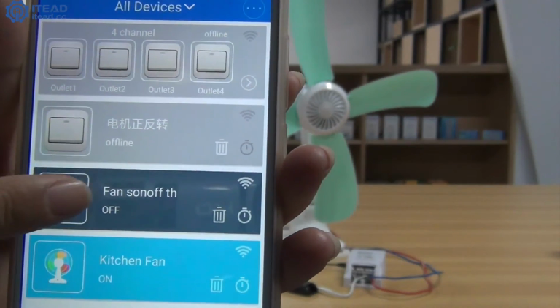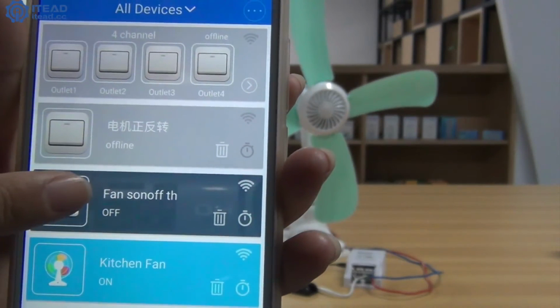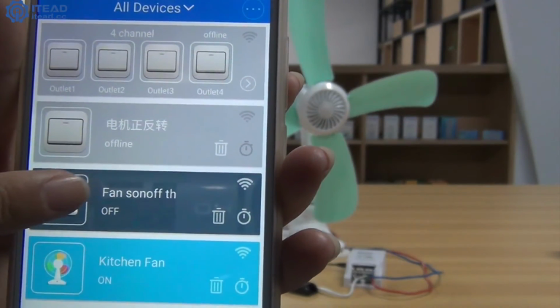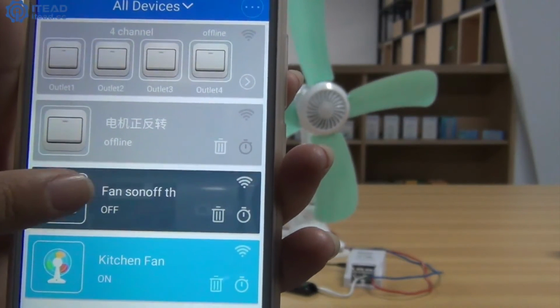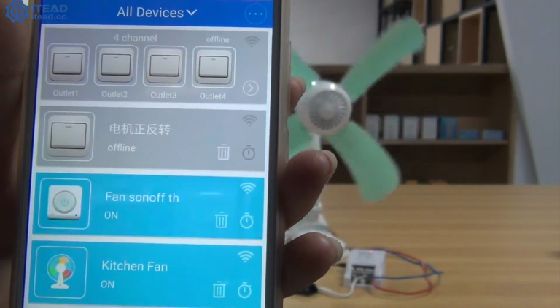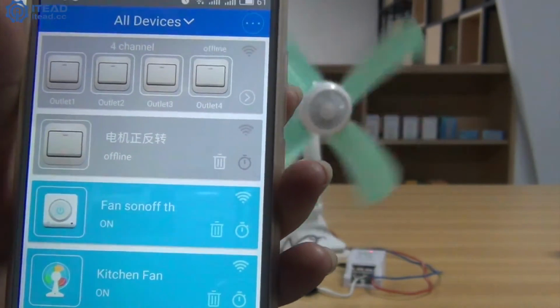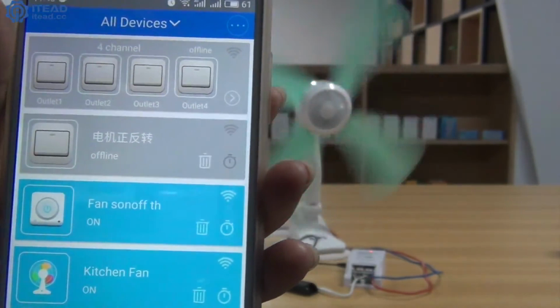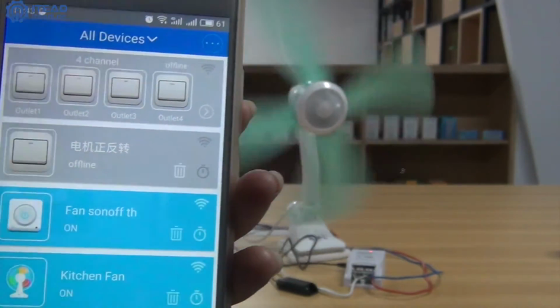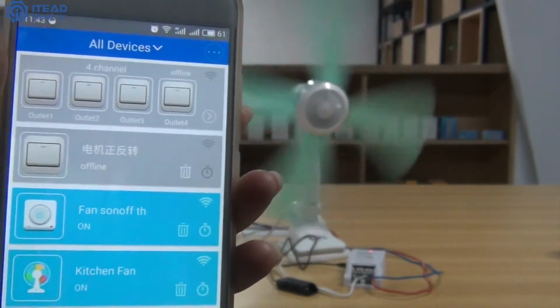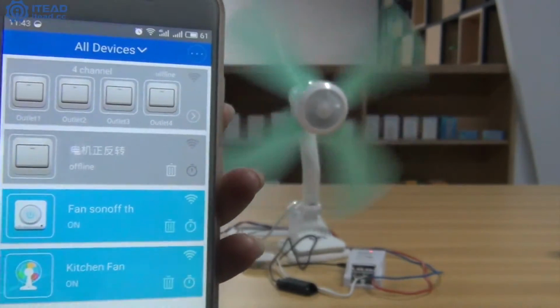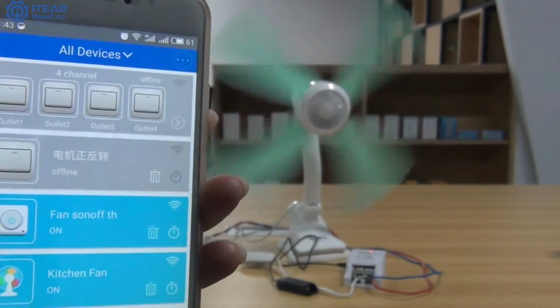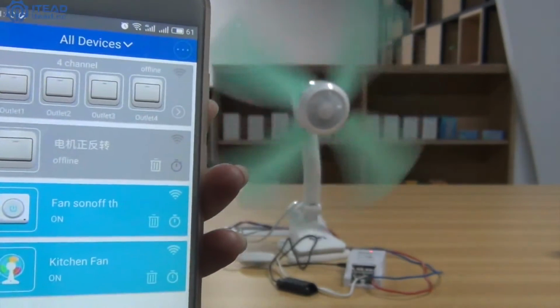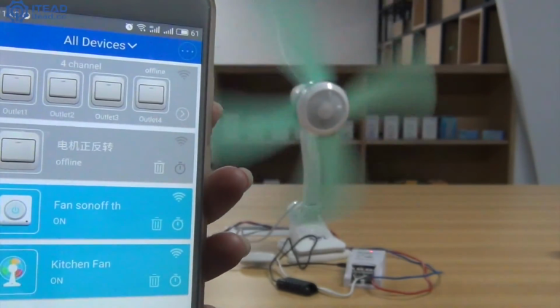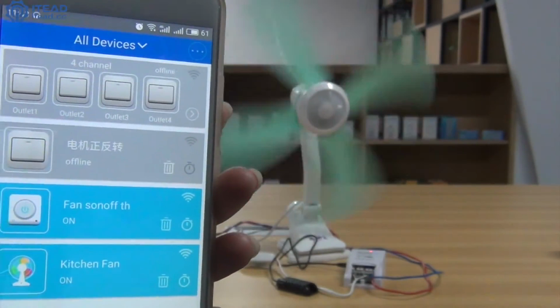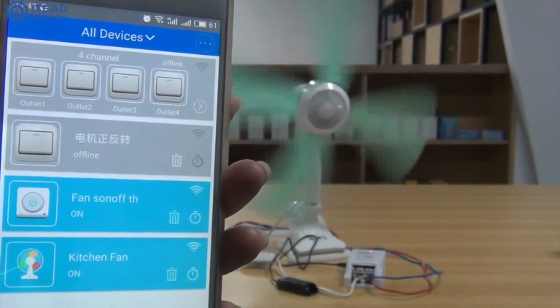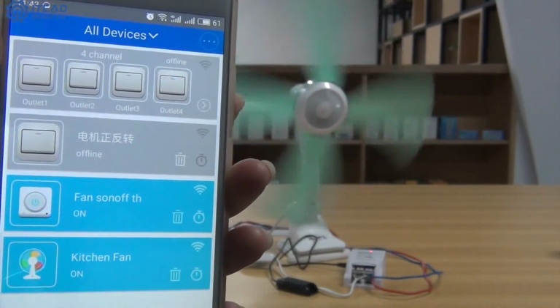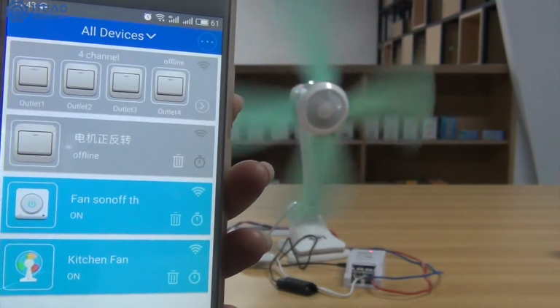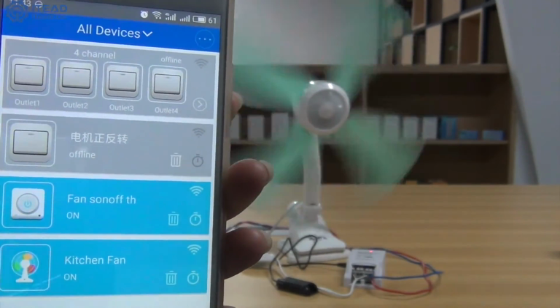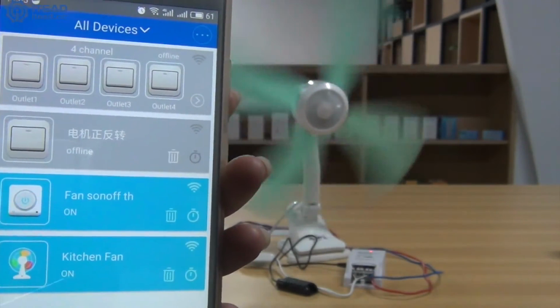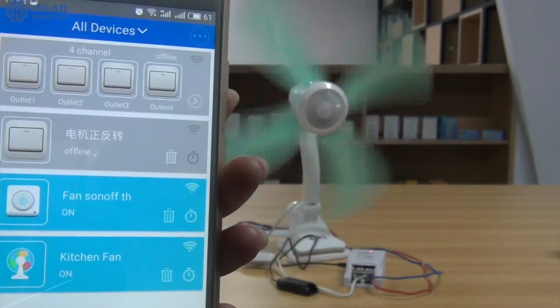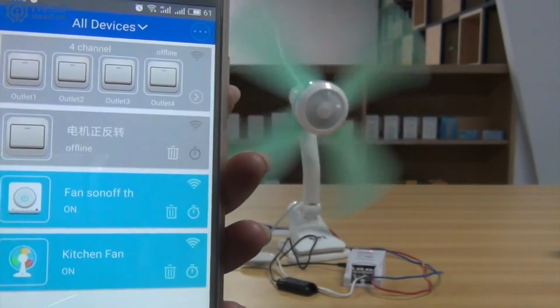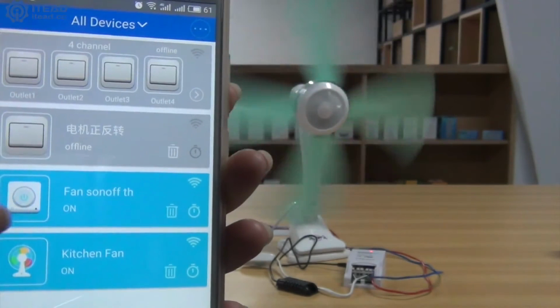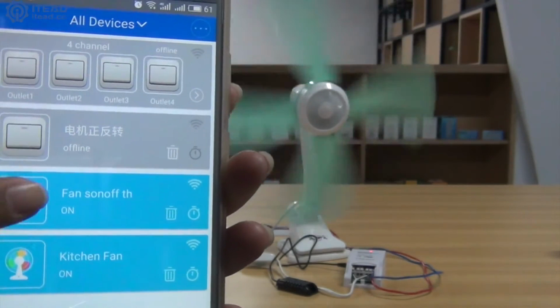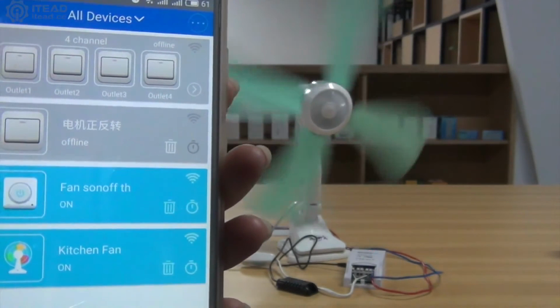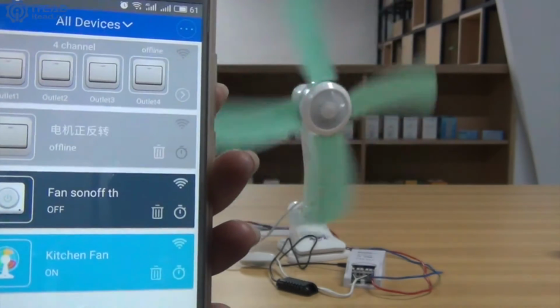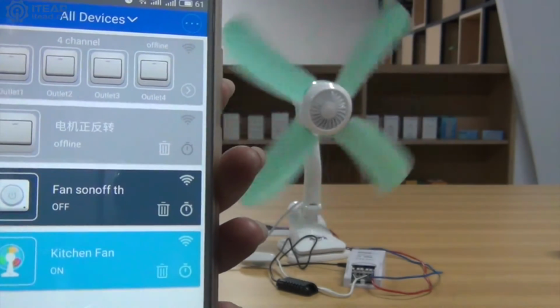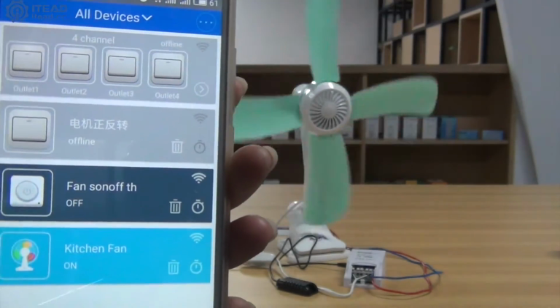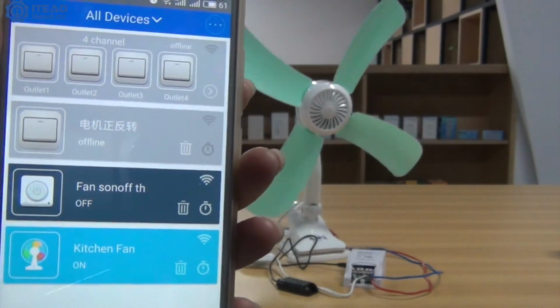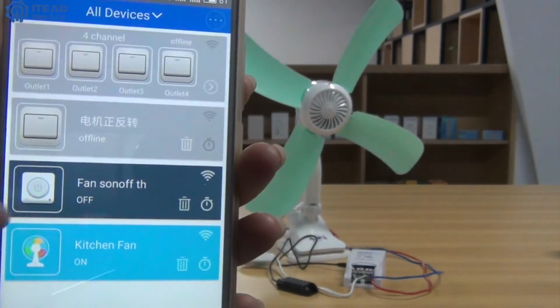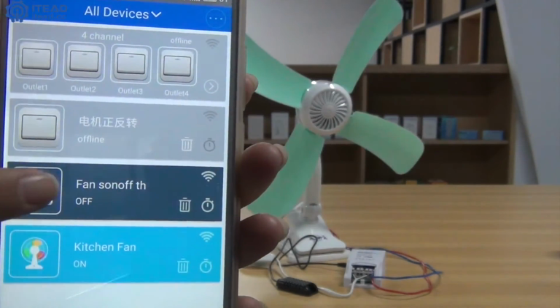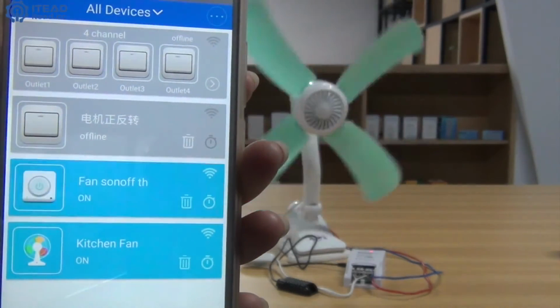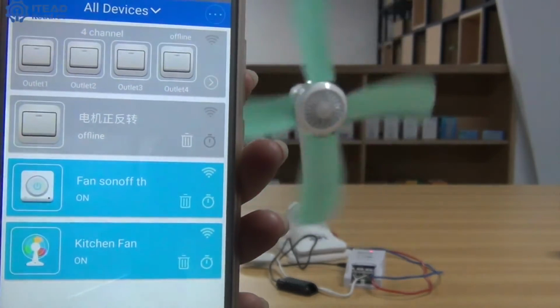Hit the device icon. You can turn on the fan. Hit it again and the fan will be turned off.